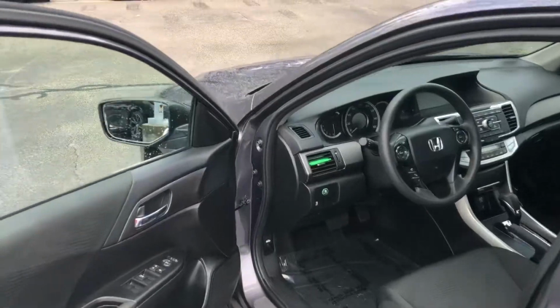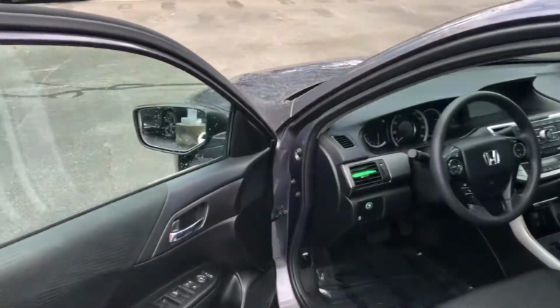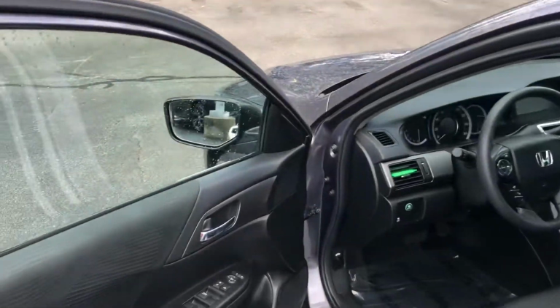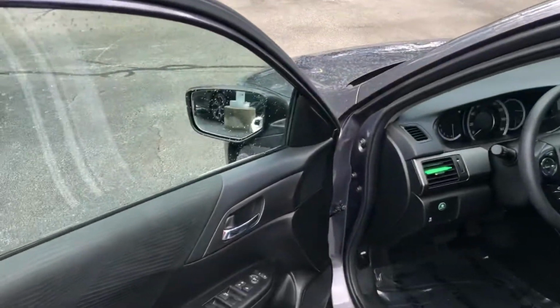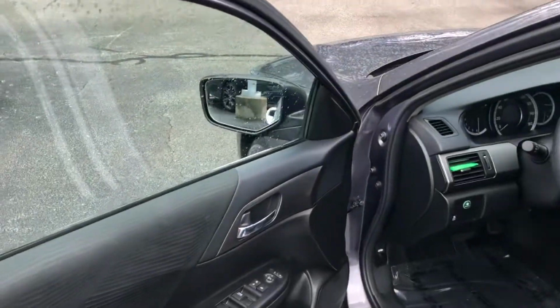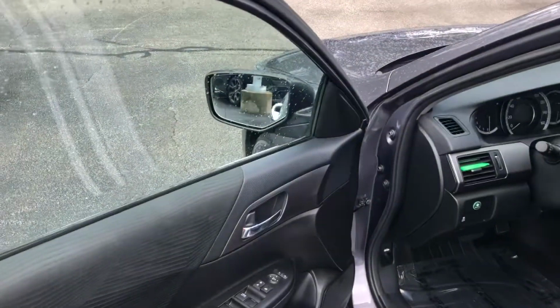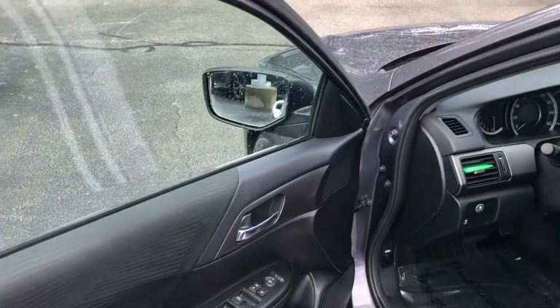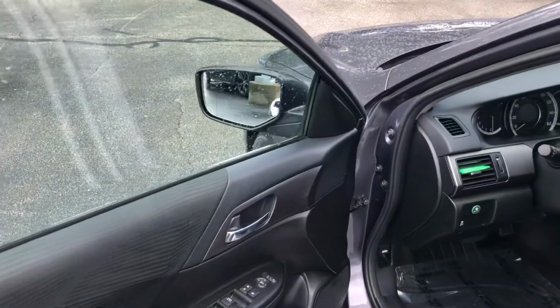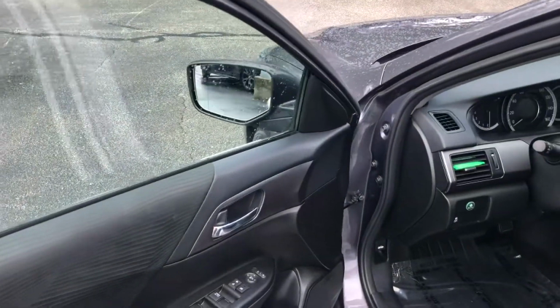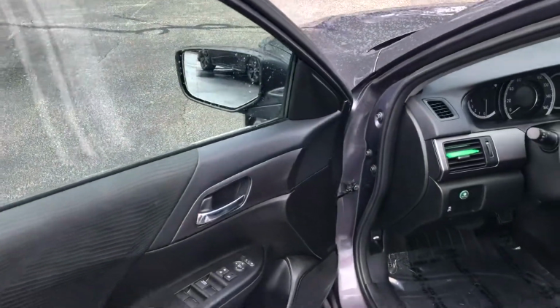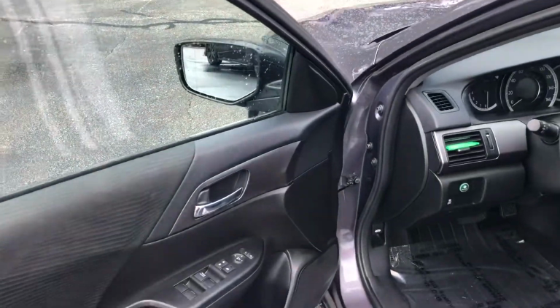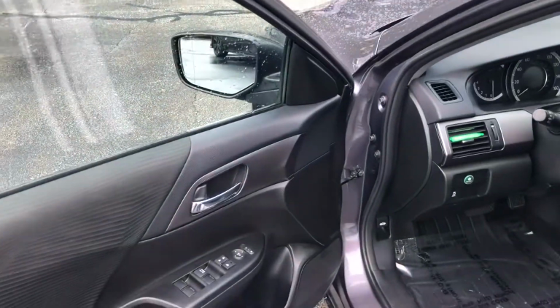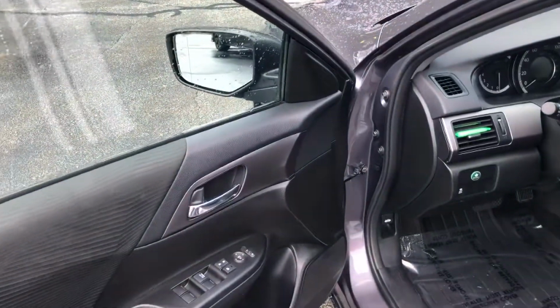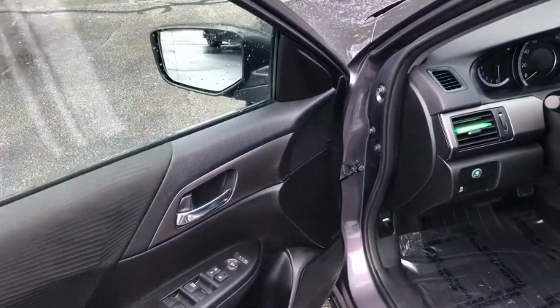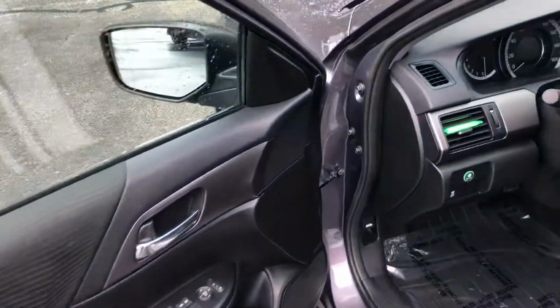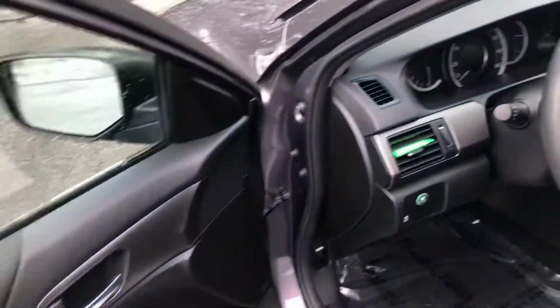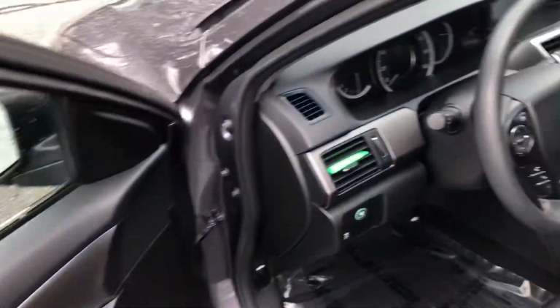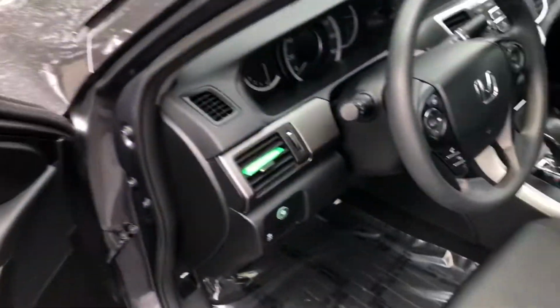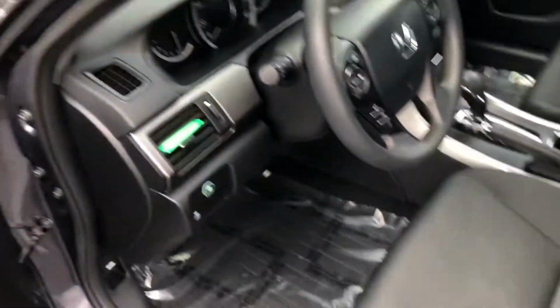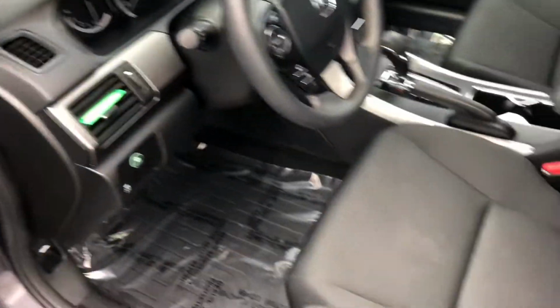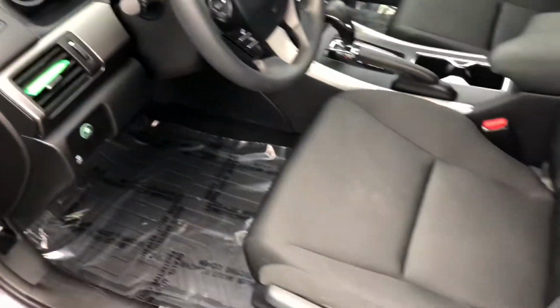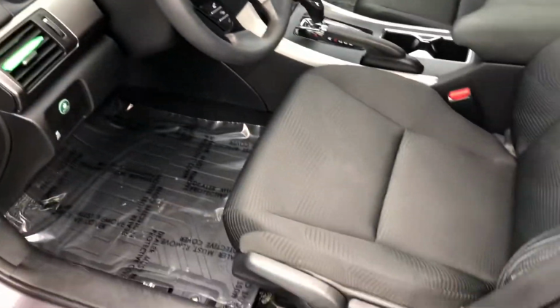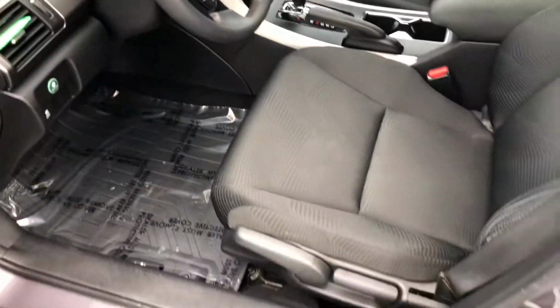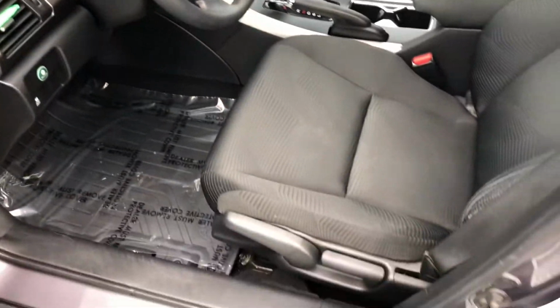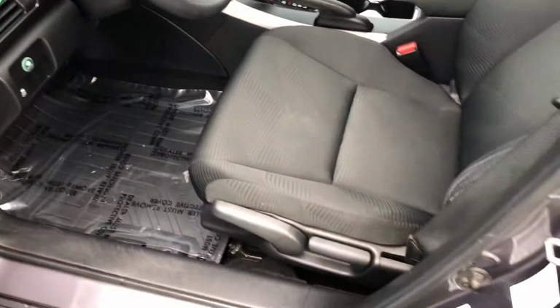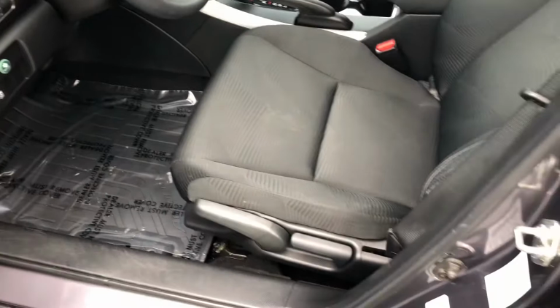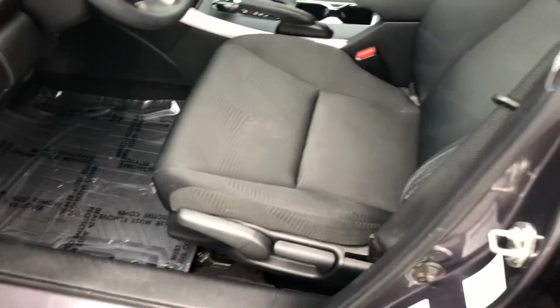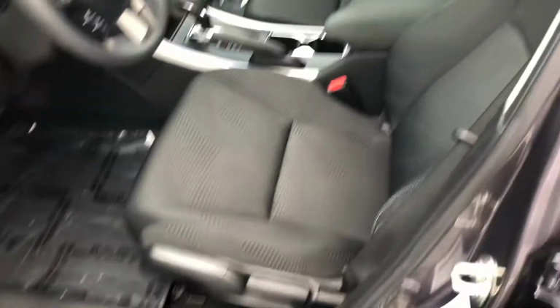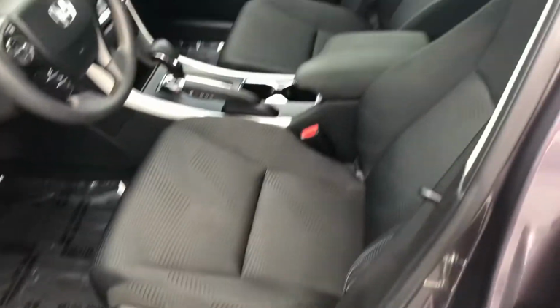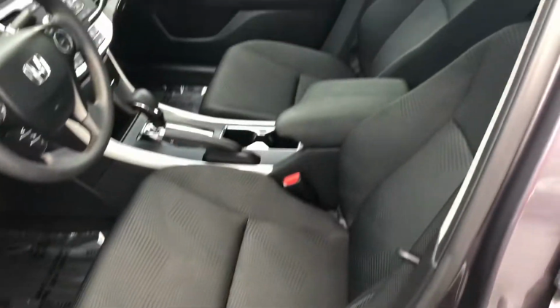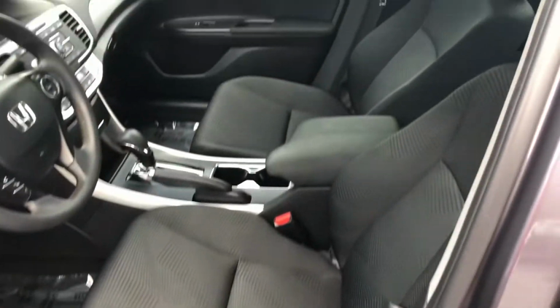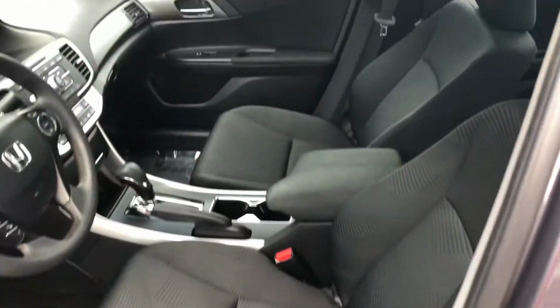You have your power mirrors, windows, and locks. Here's a view of the driver's seat.